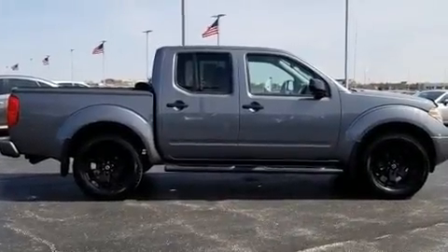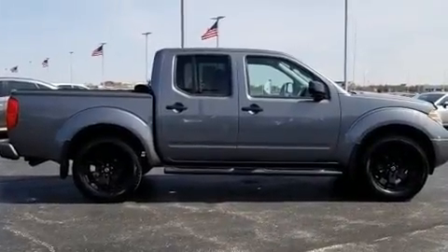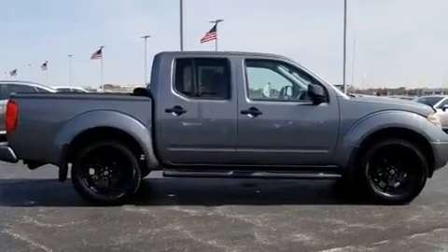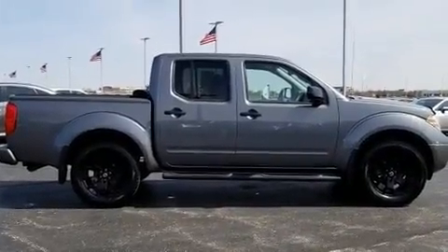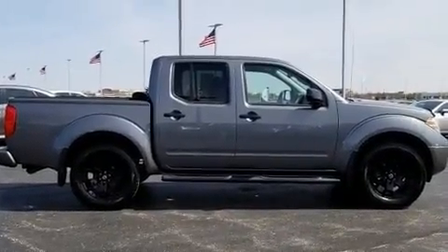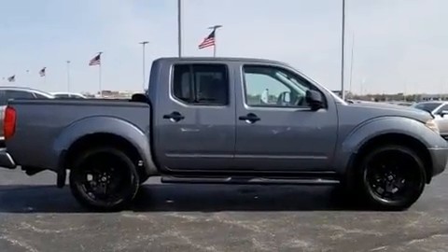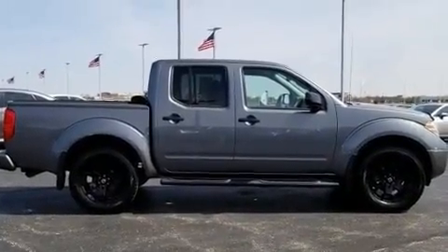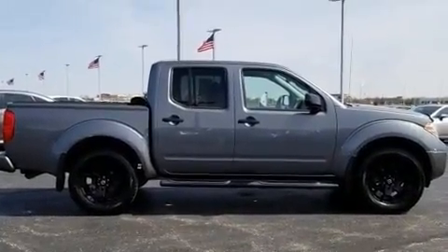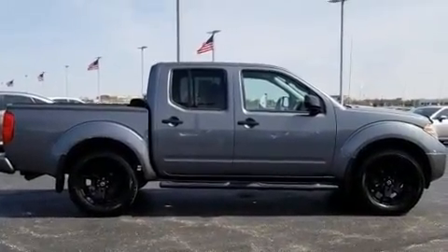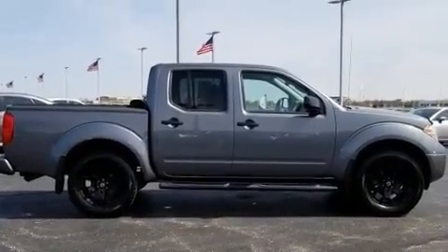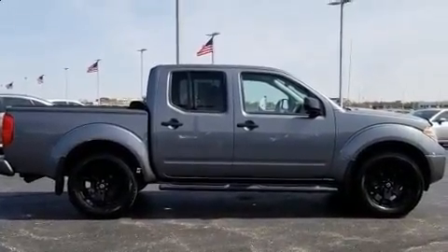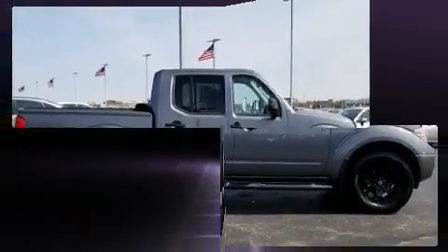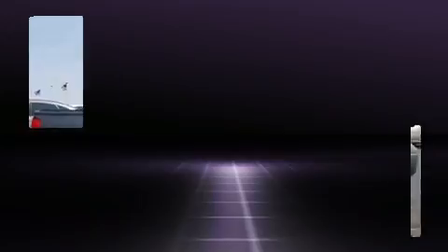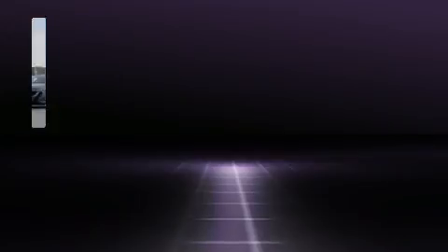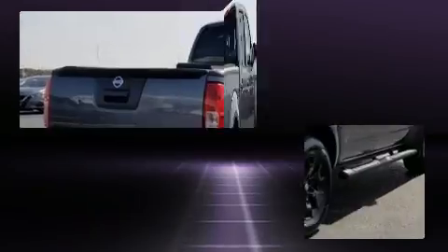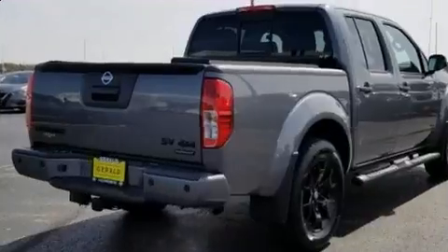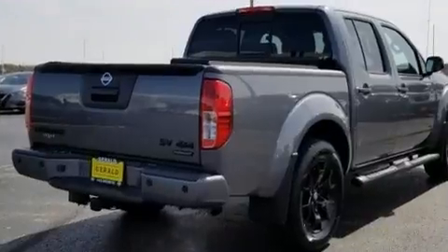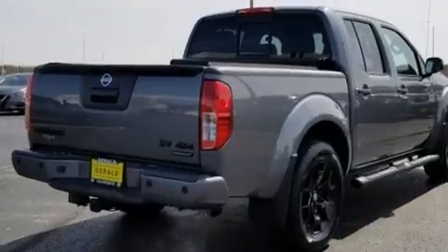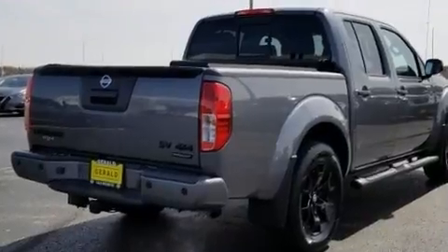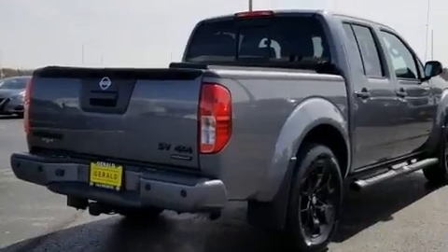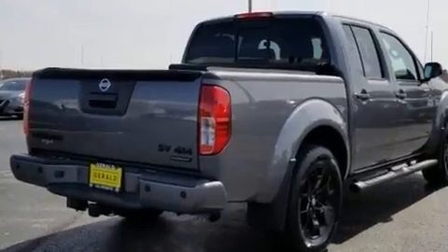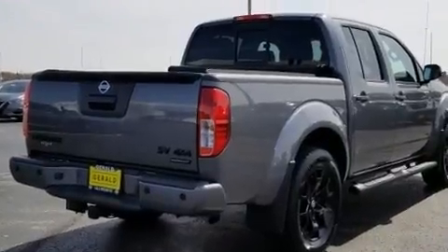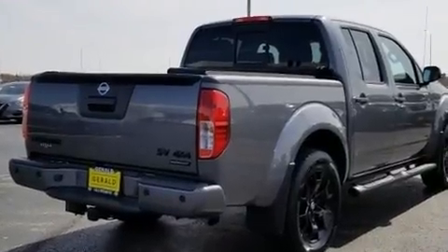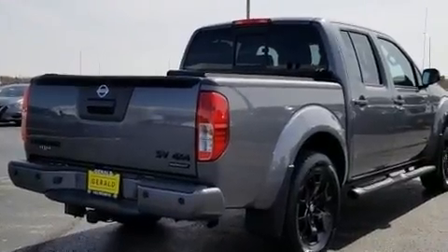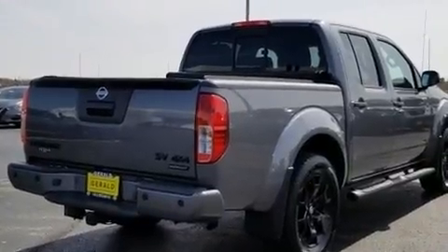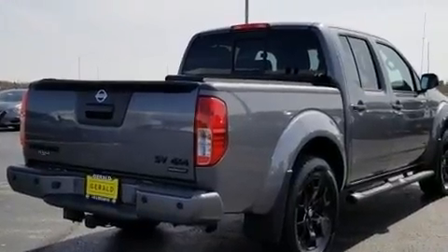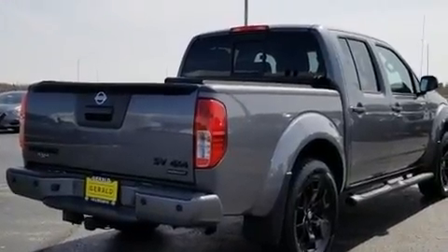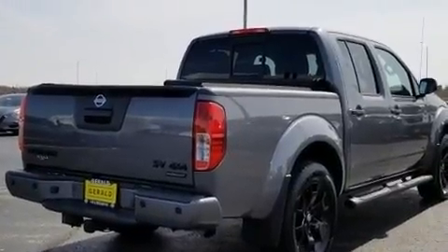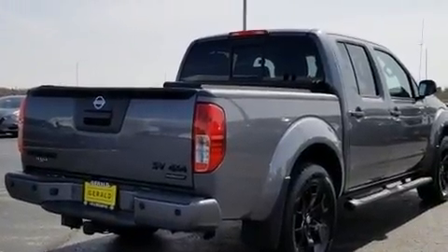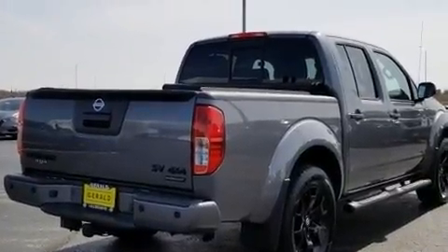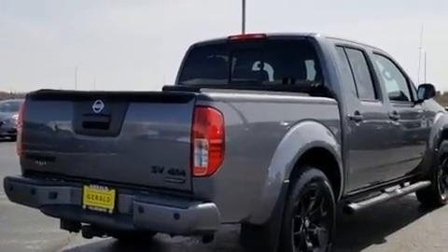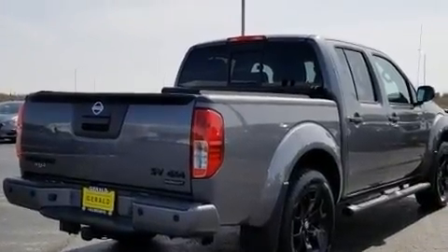It features an automatic transmission, four-wheel drive, and a four-liter six-cylinder engine.